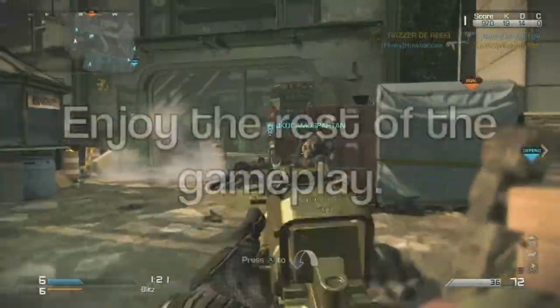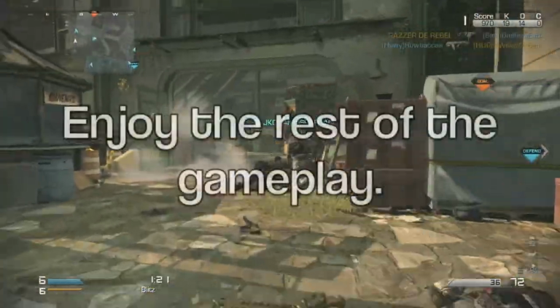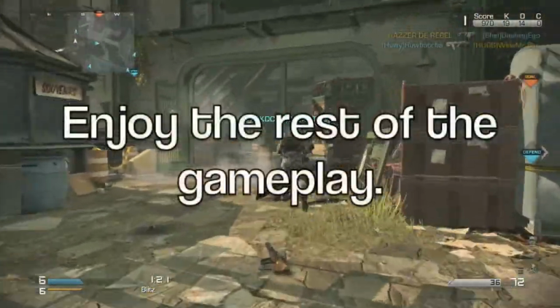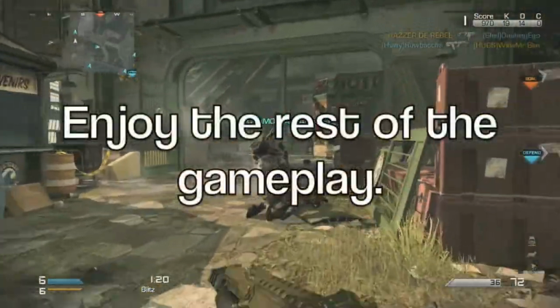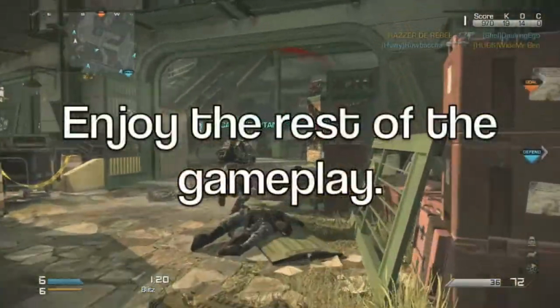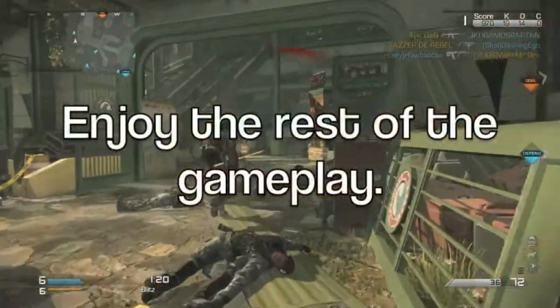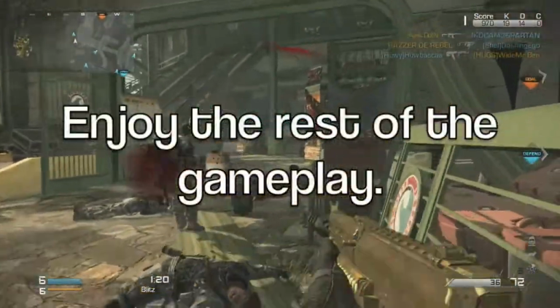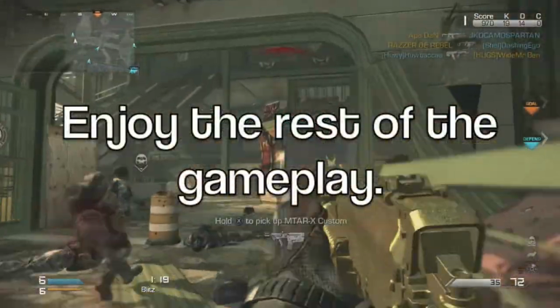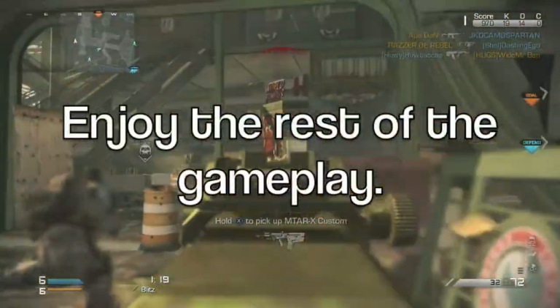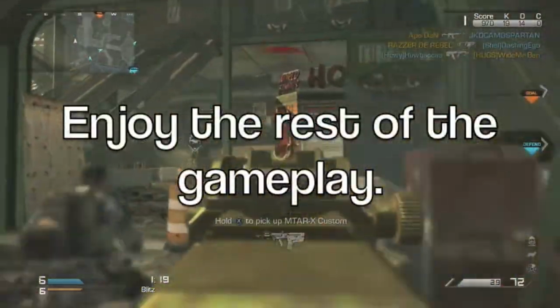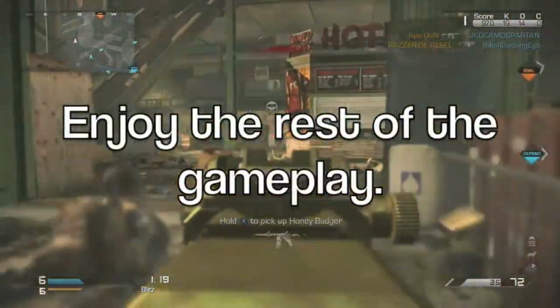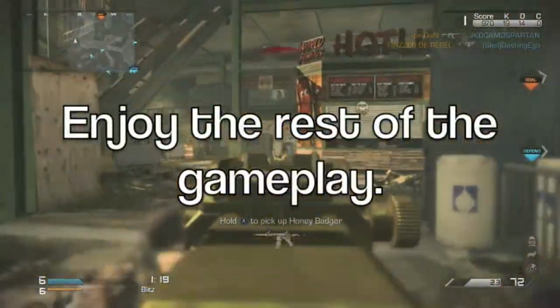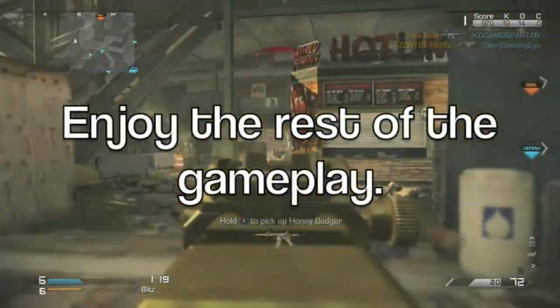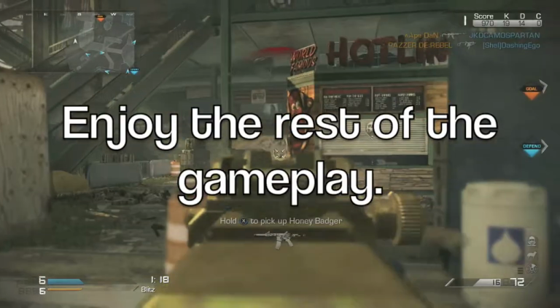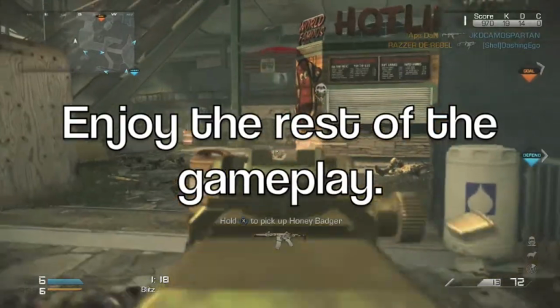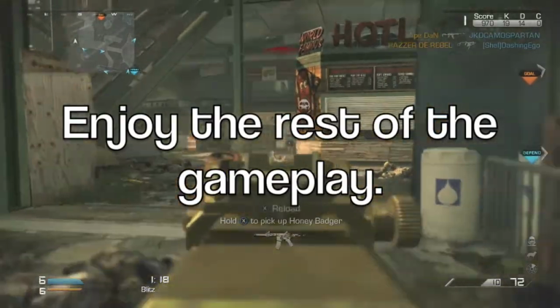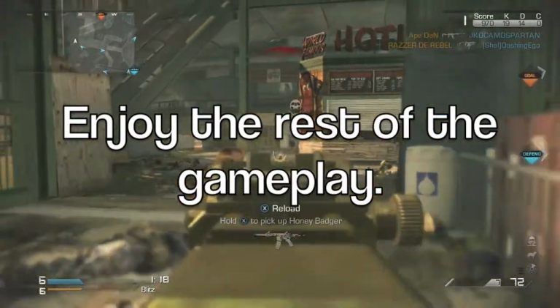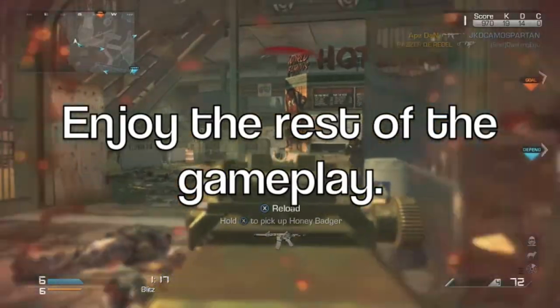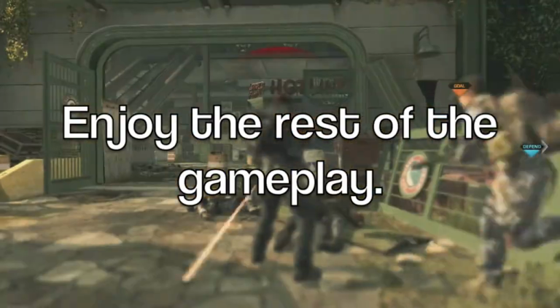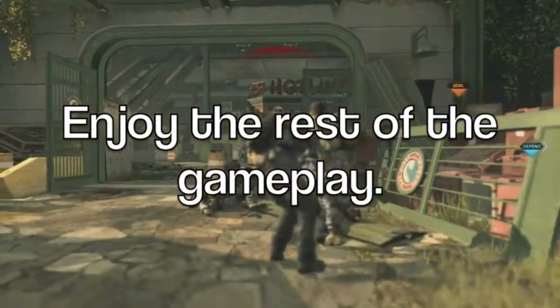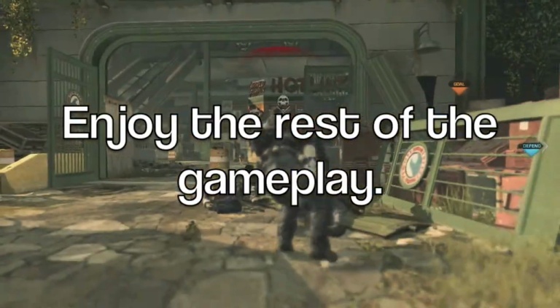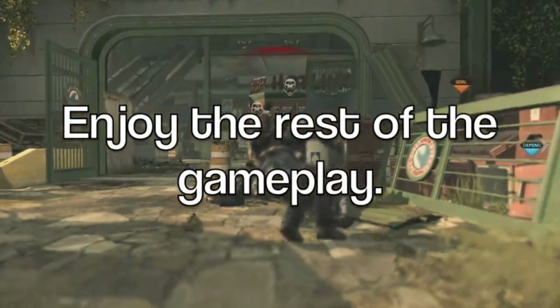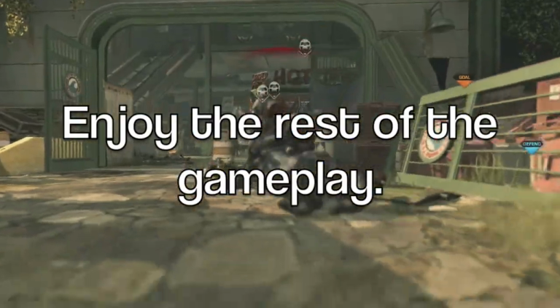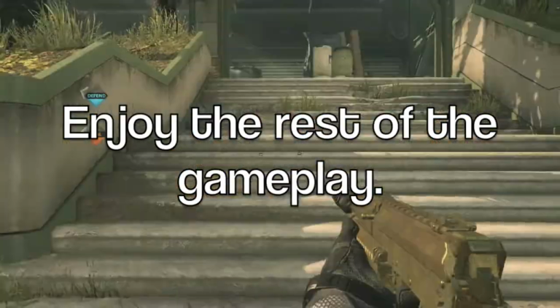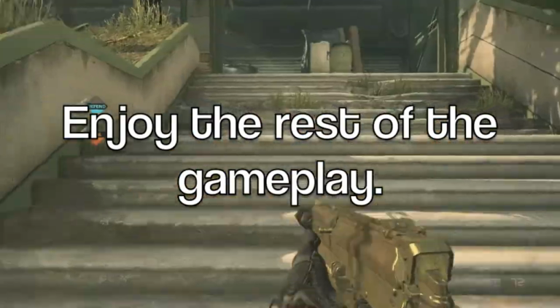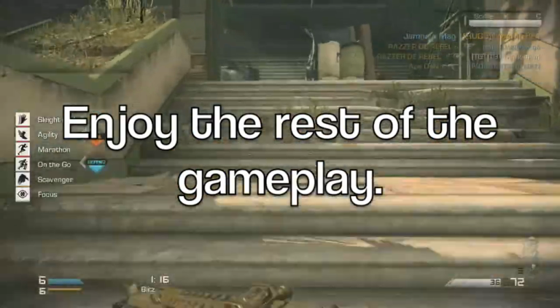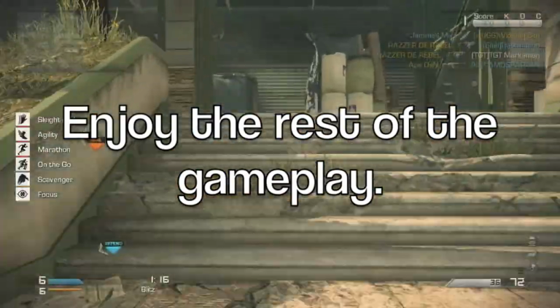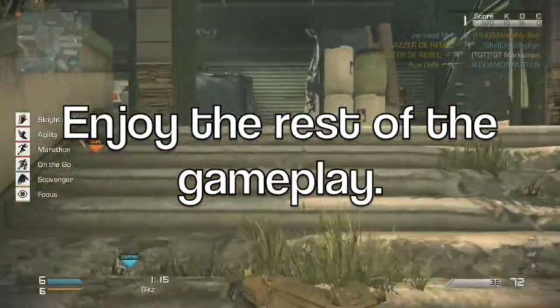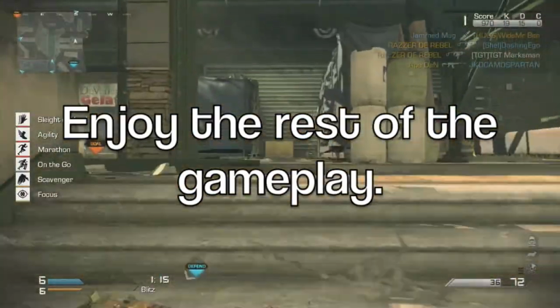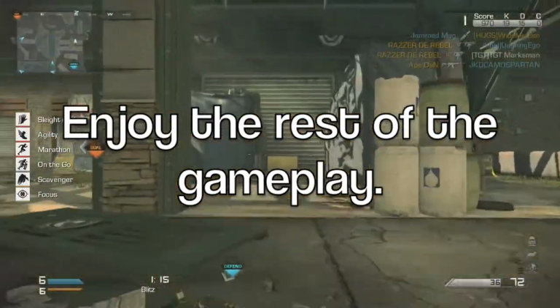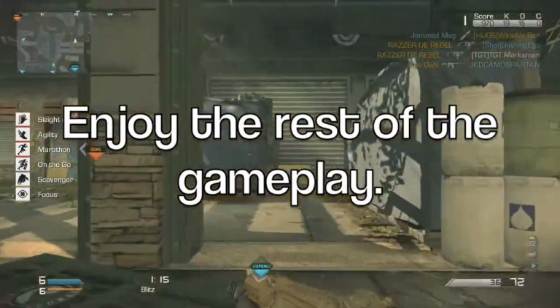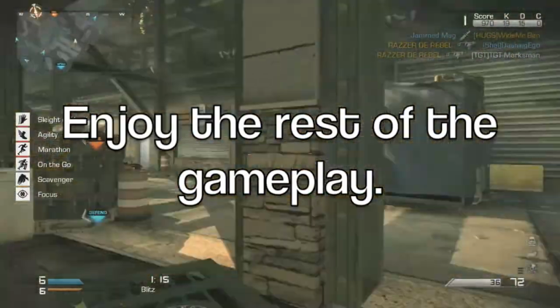Well thanks for watching guys, and we hope you'll join us next time, when we'll be covering the first light machine gun, the Ameli. This is a shout out to you here, Alex.